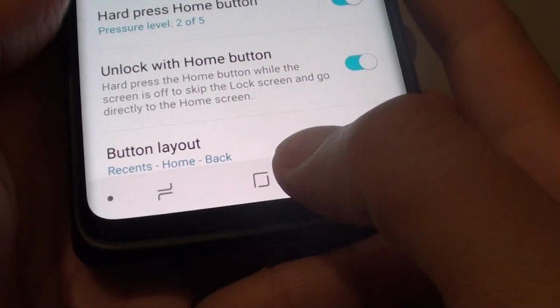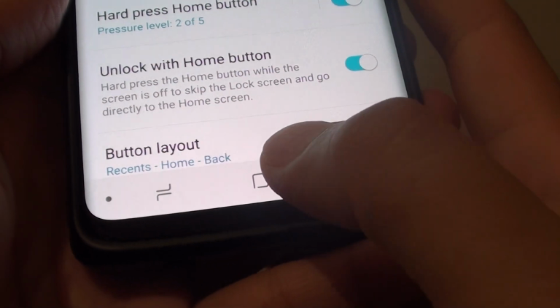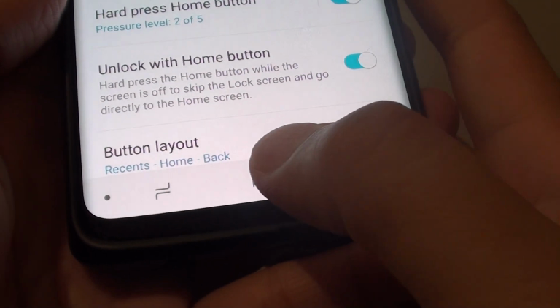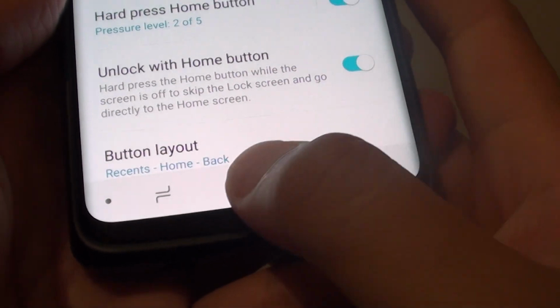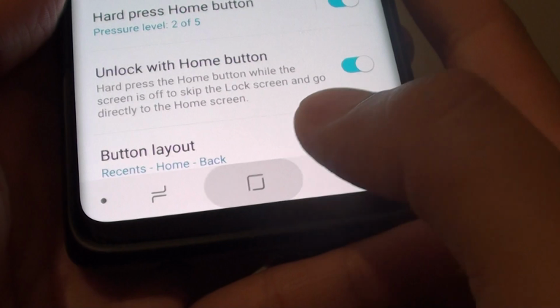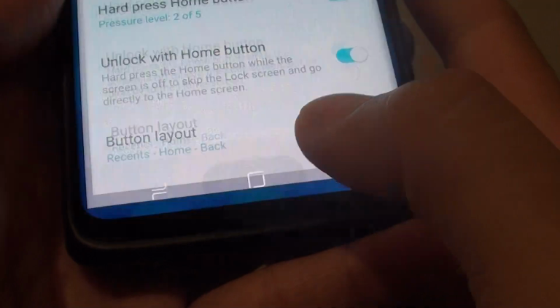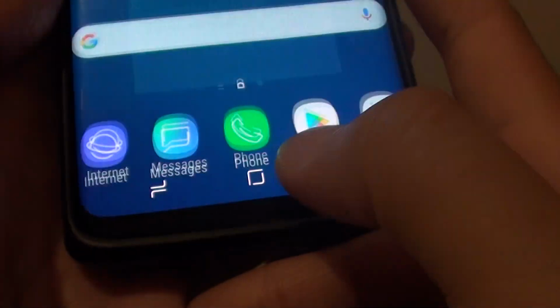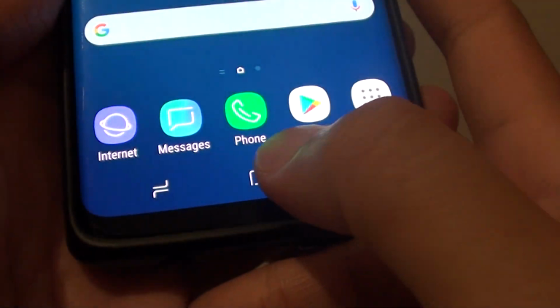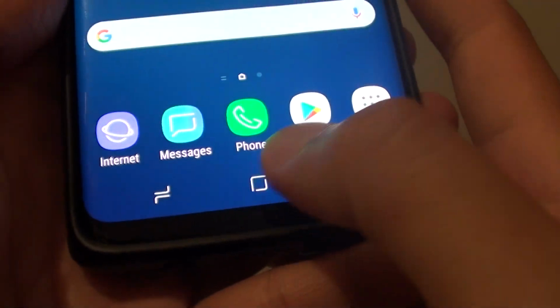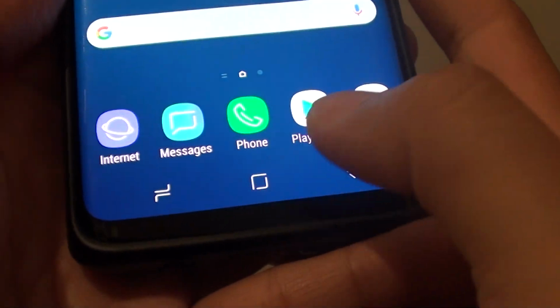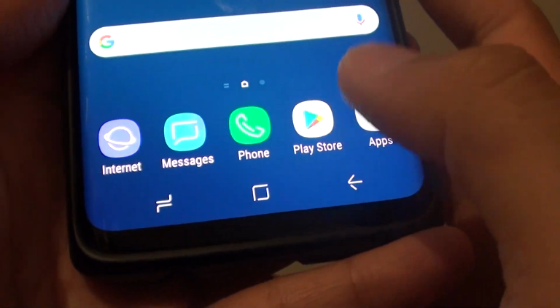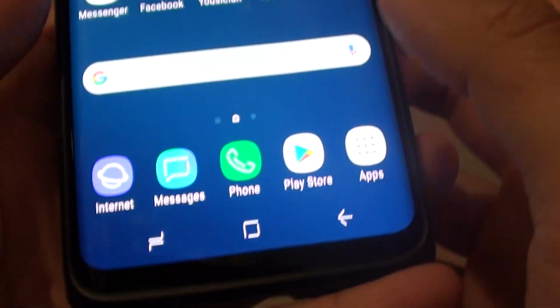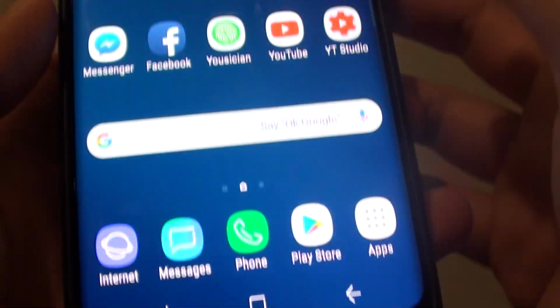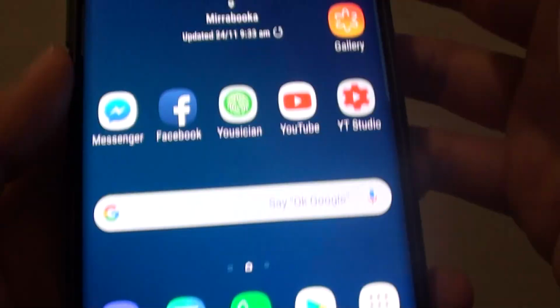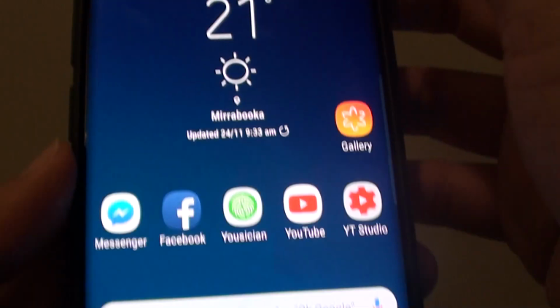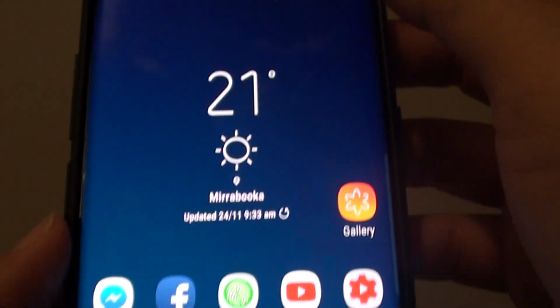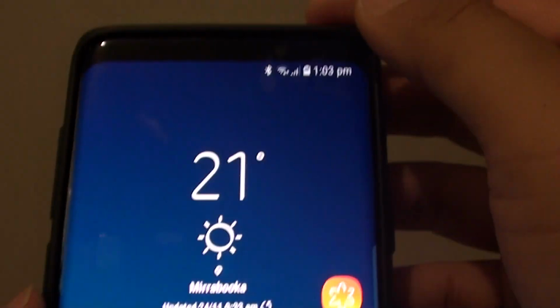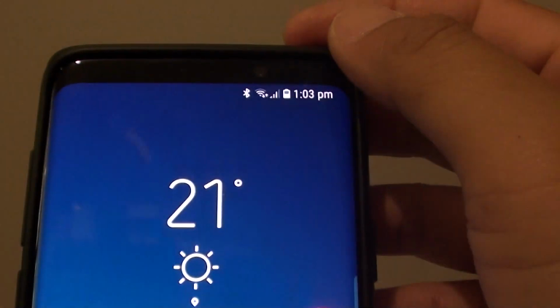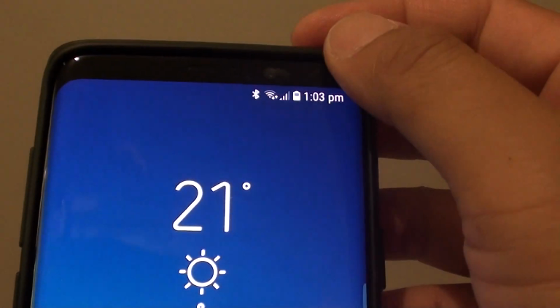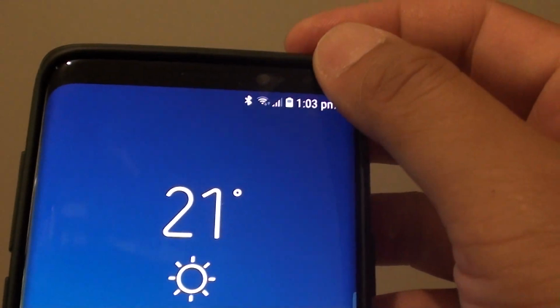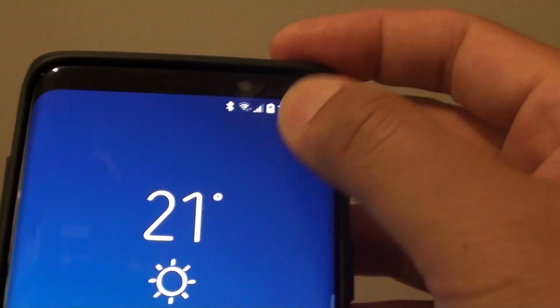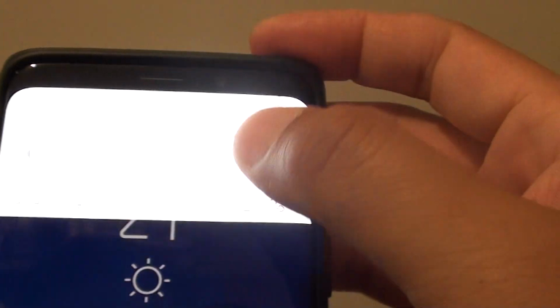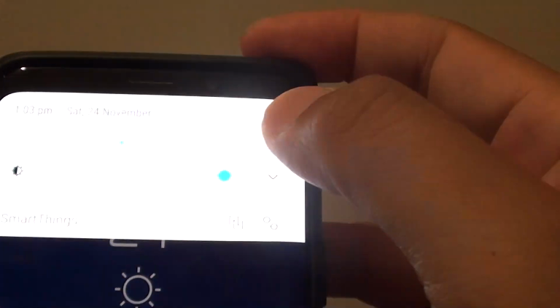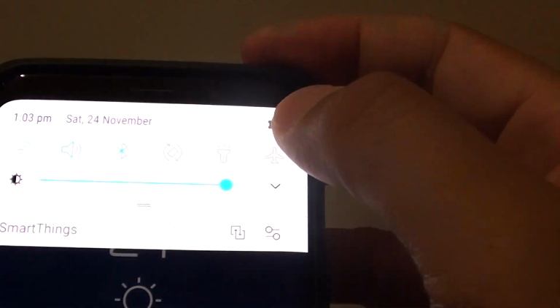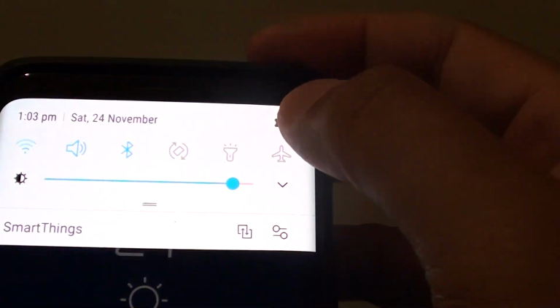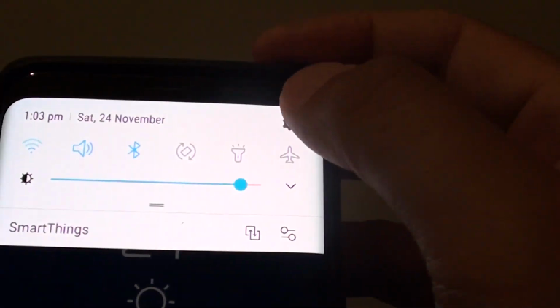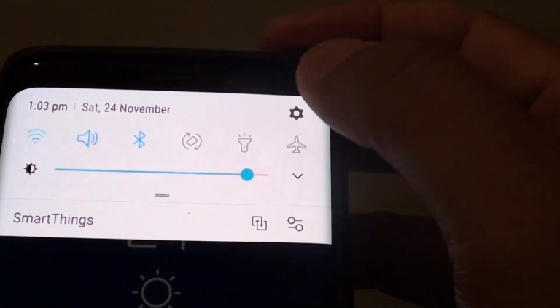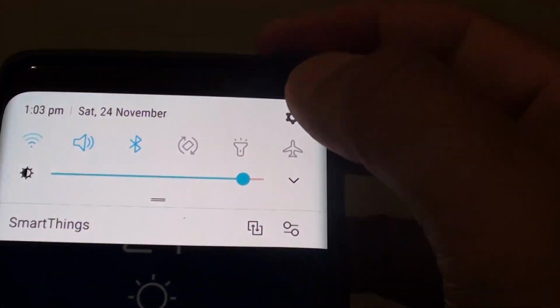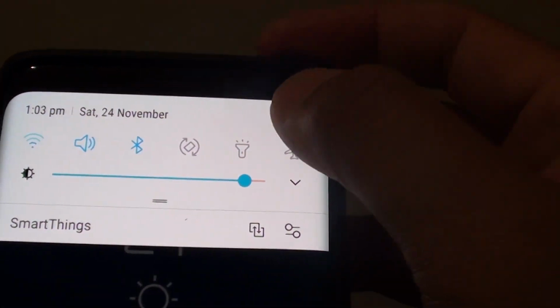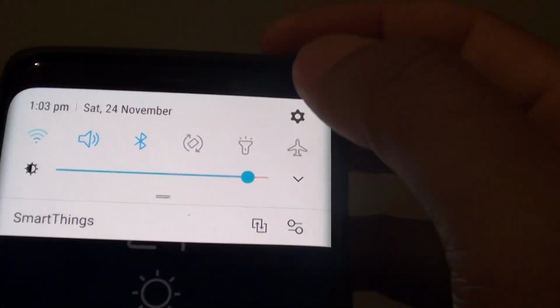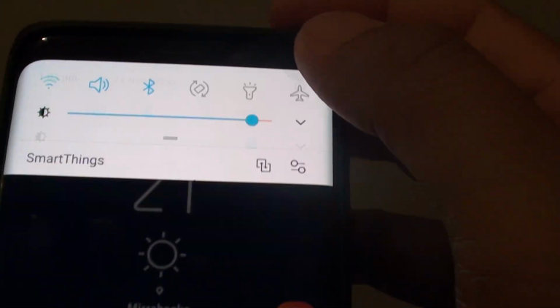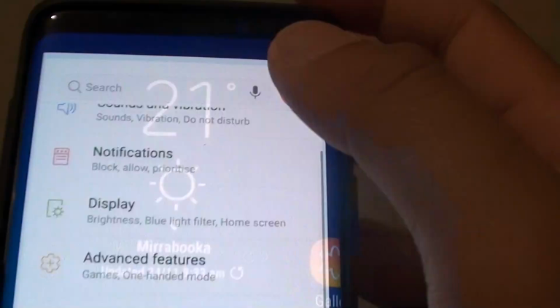First, tap on the home key to go back to your home screen. Then swipe down and tap on the settings icon.